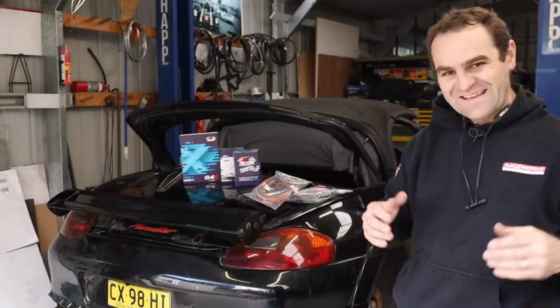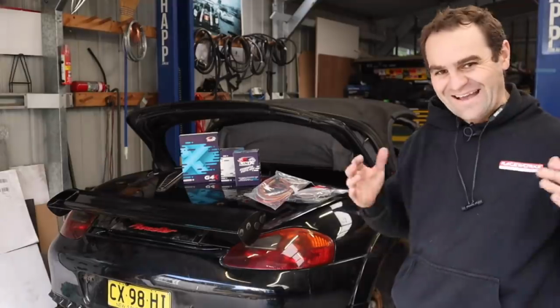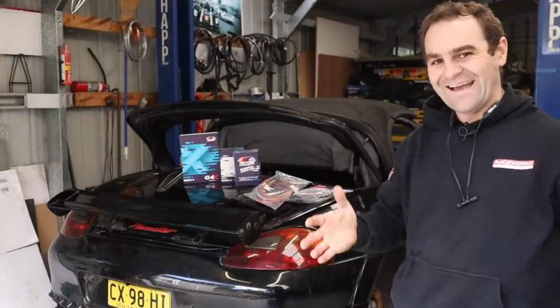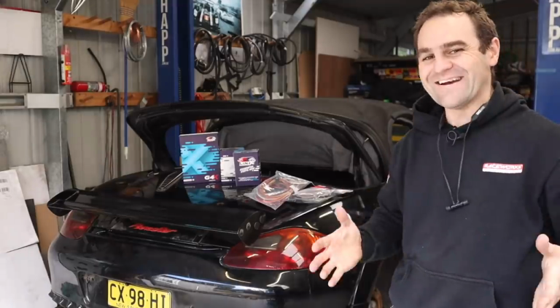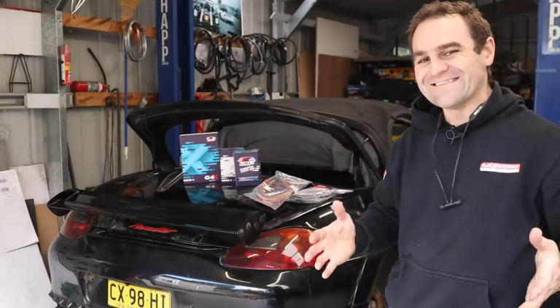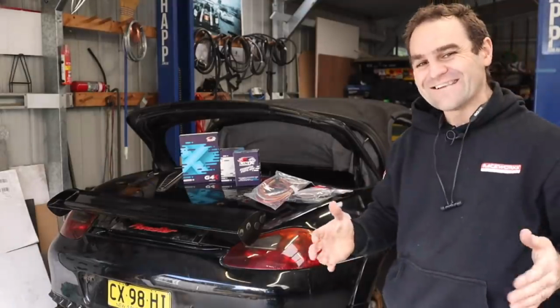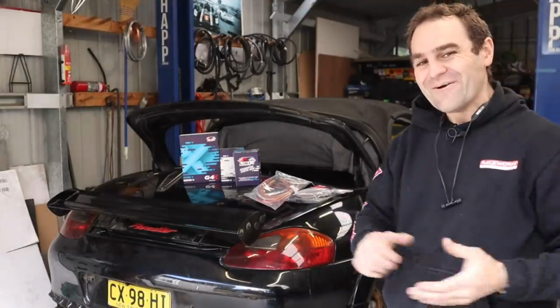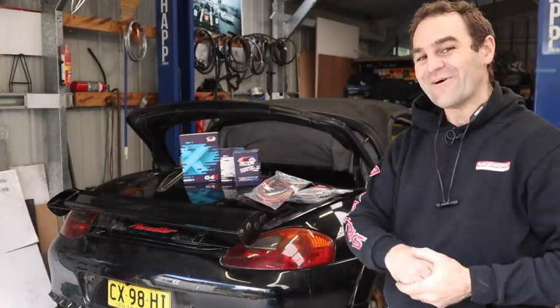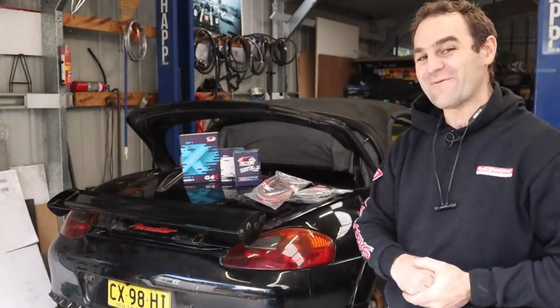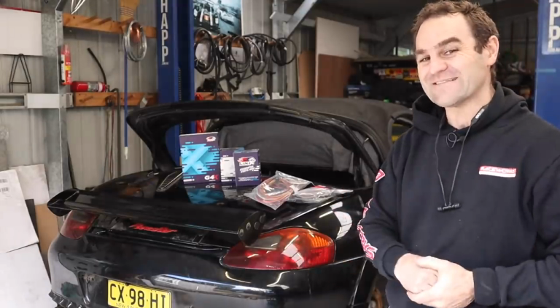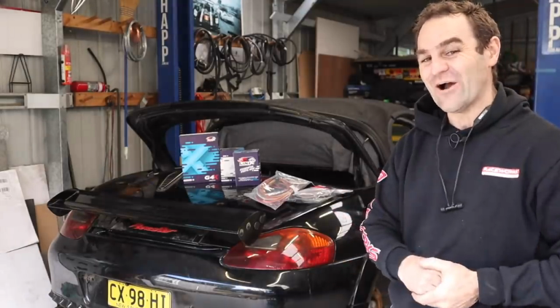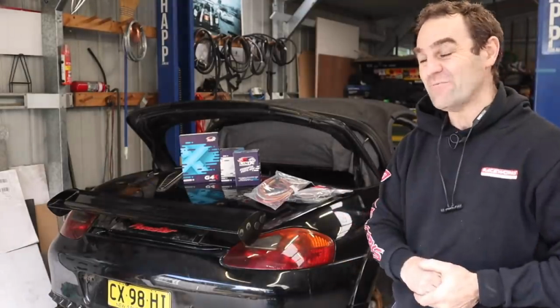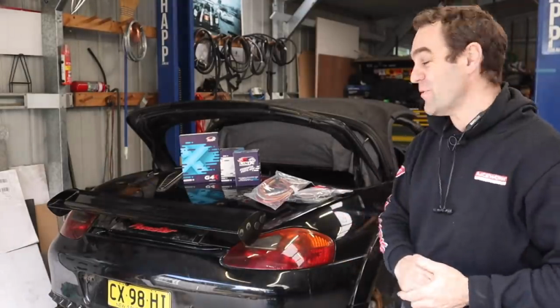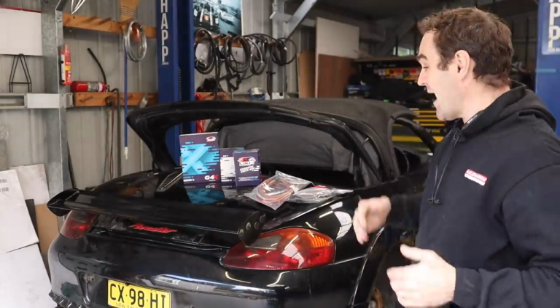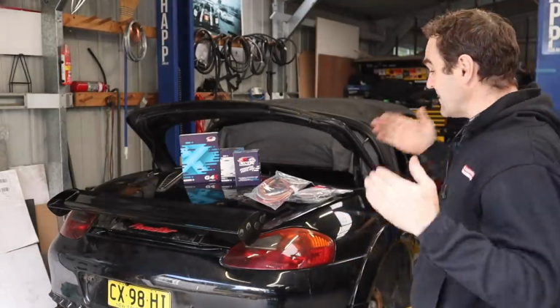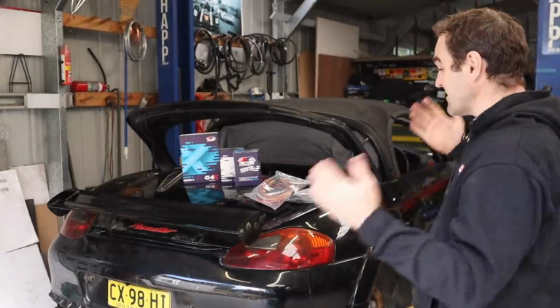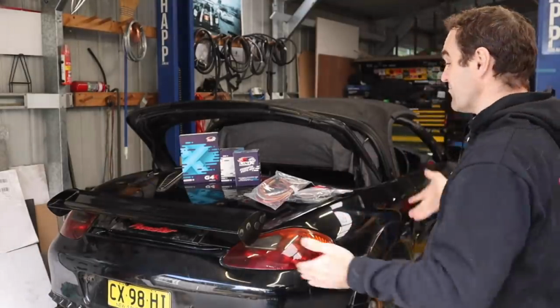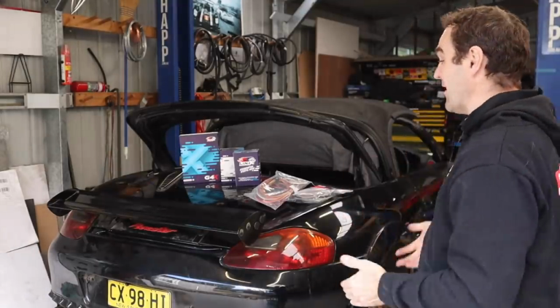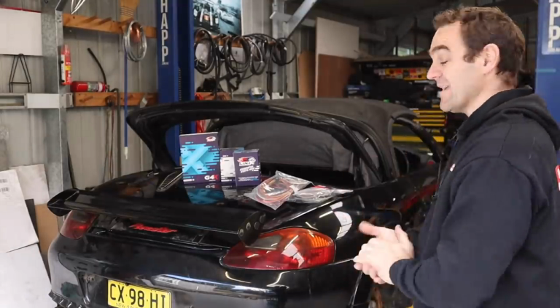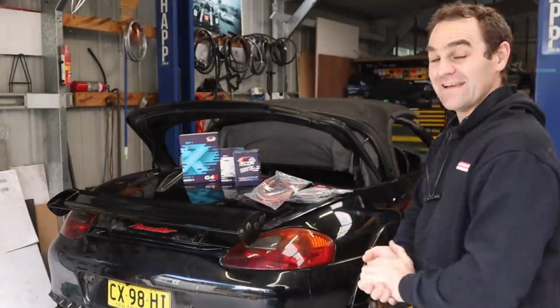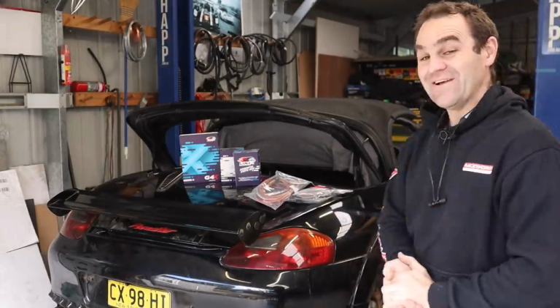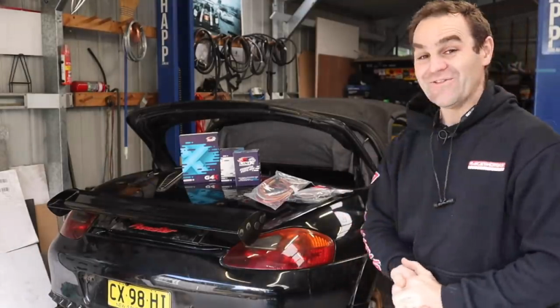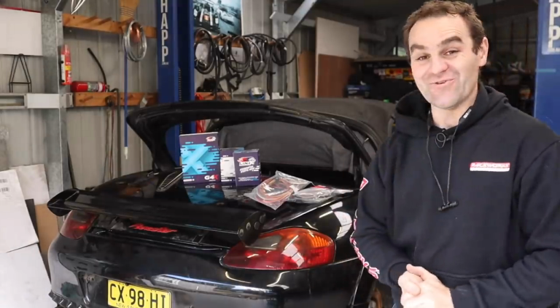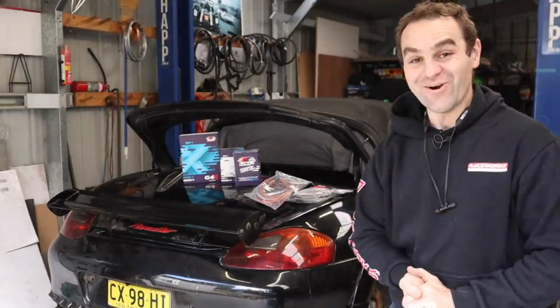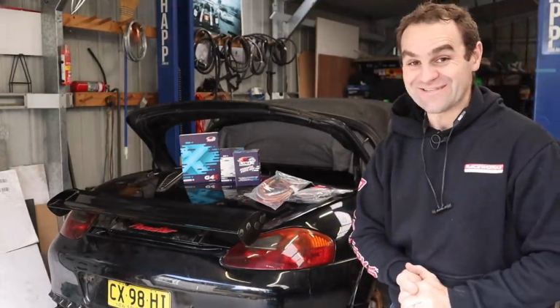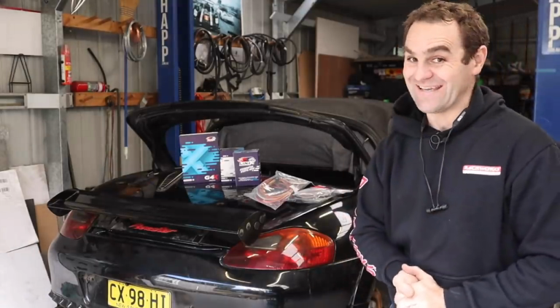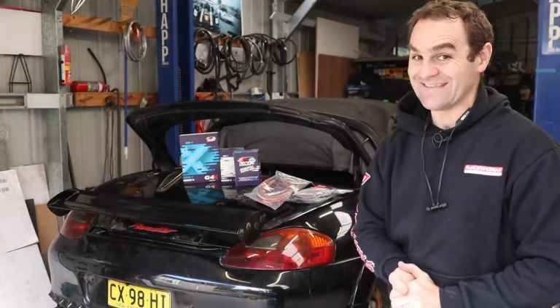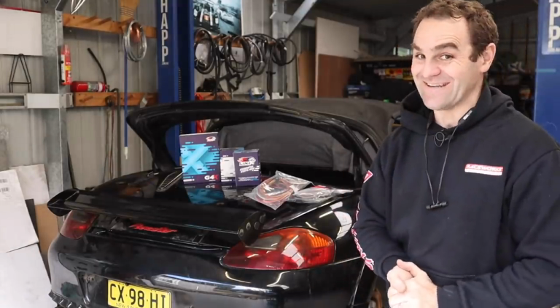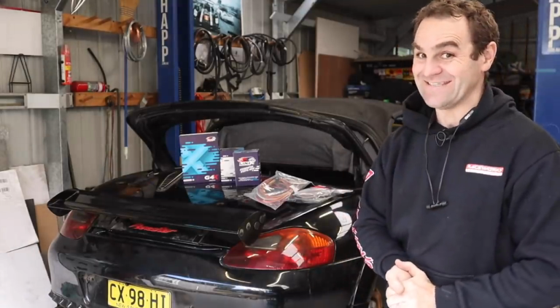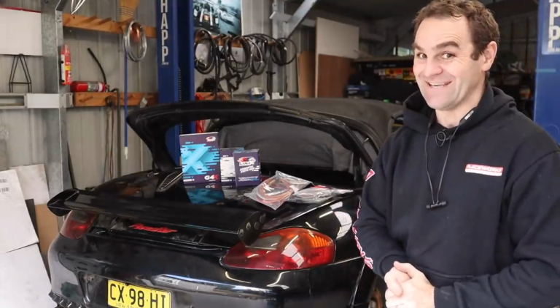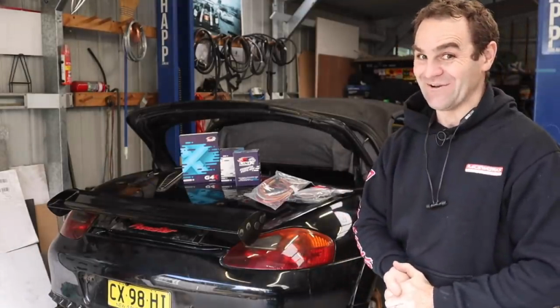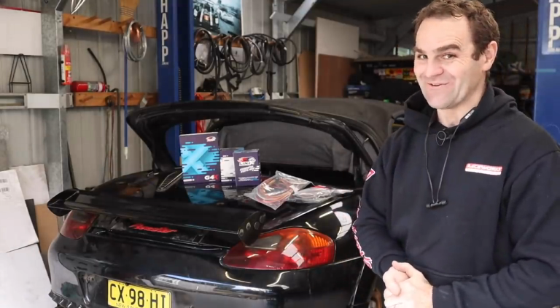Hey guys, welcome back to Home Built, and this week the Rockster gets an ECU.